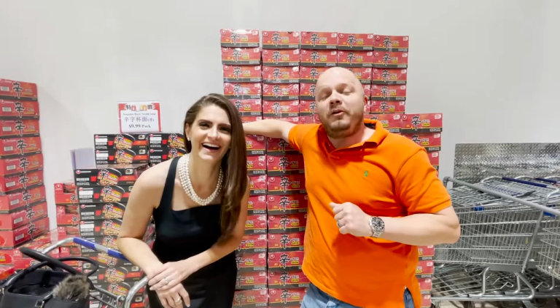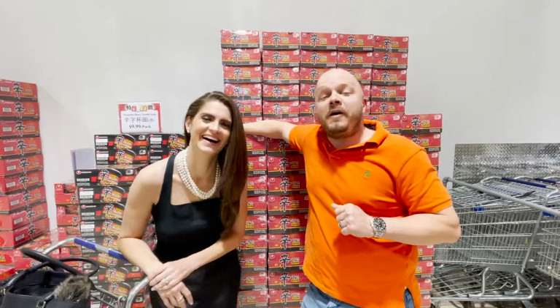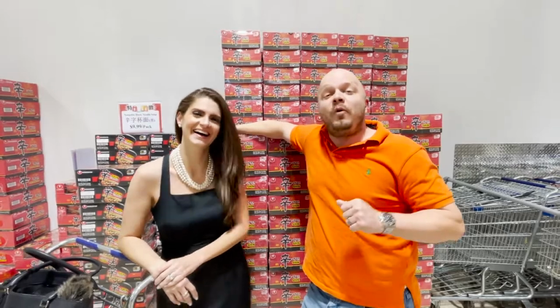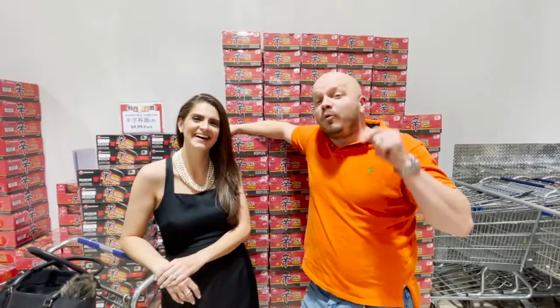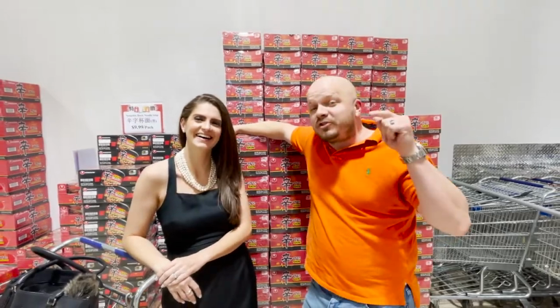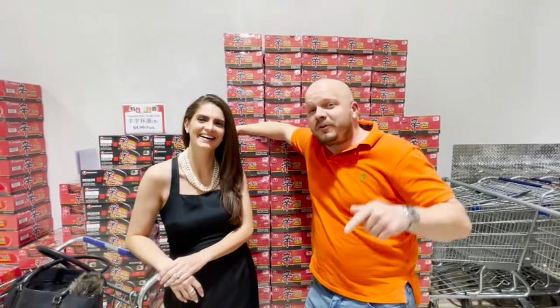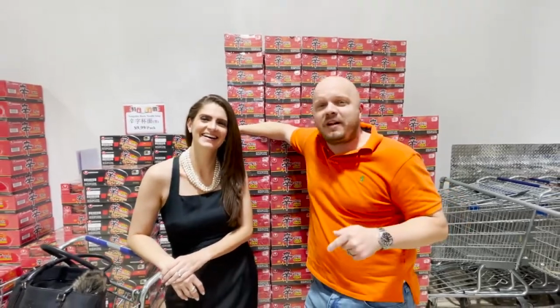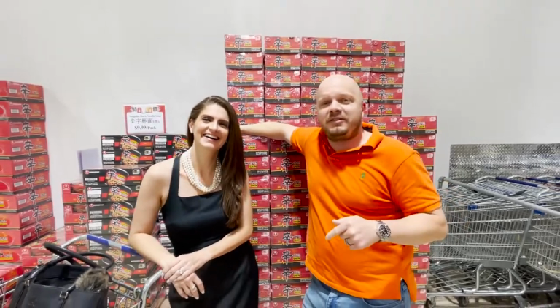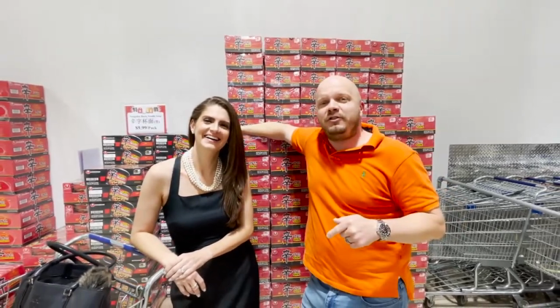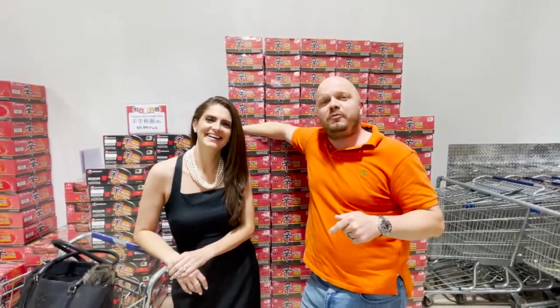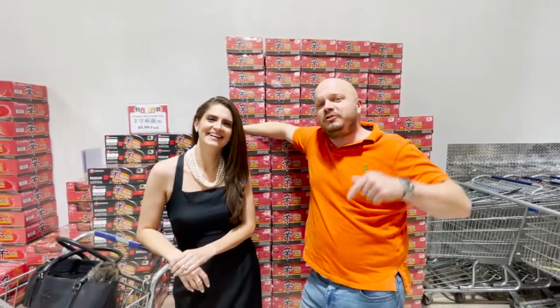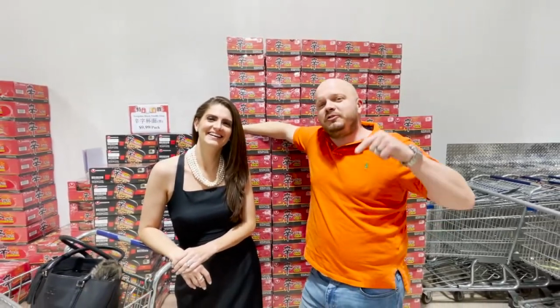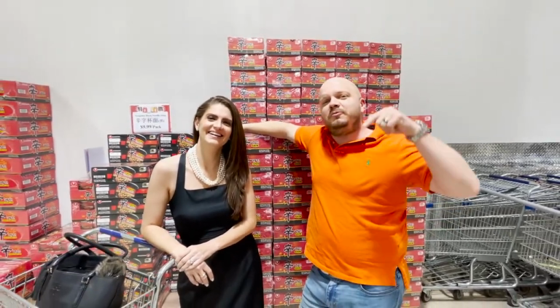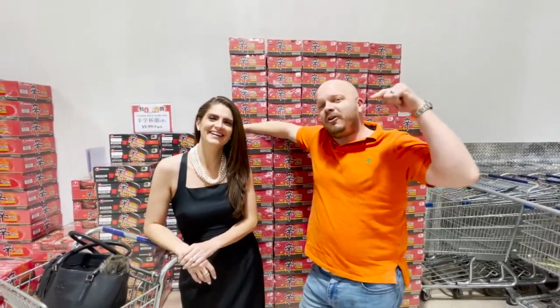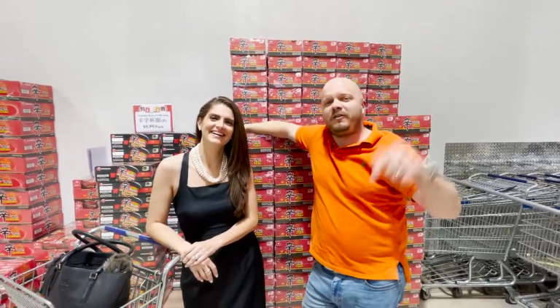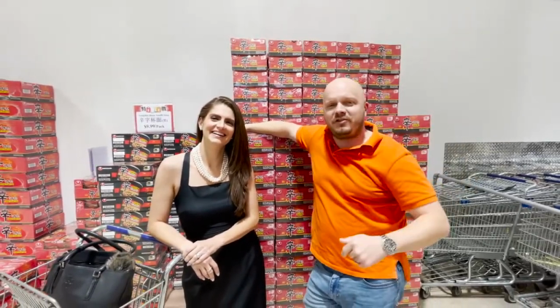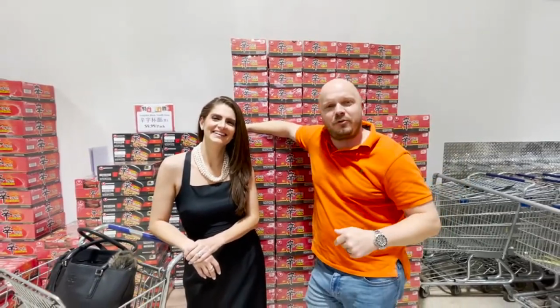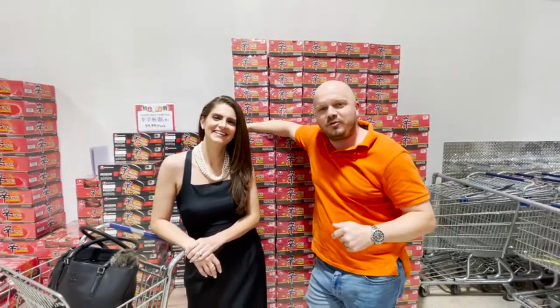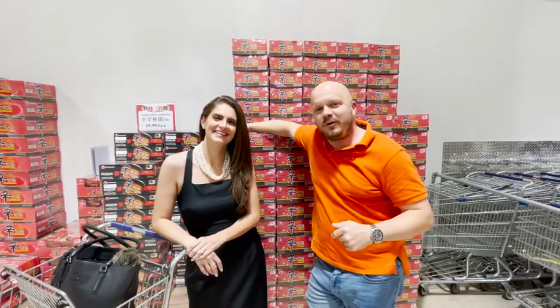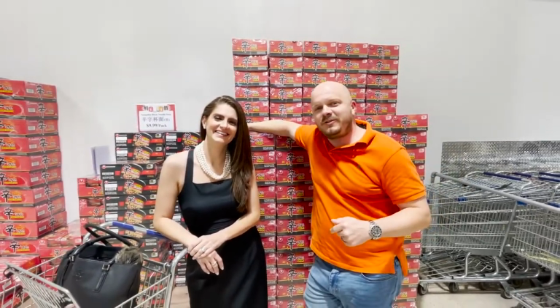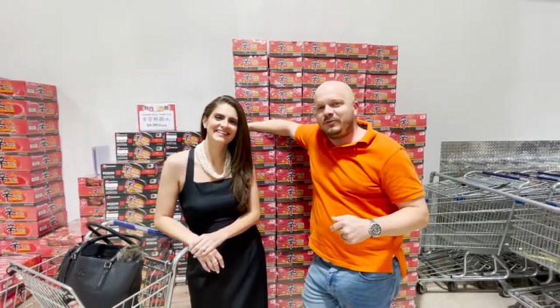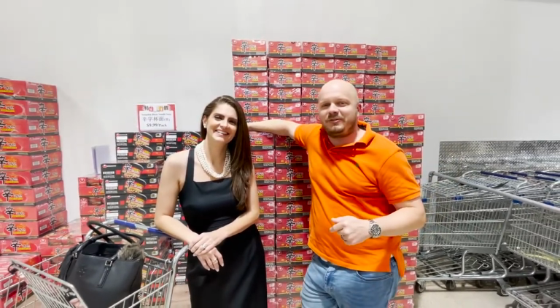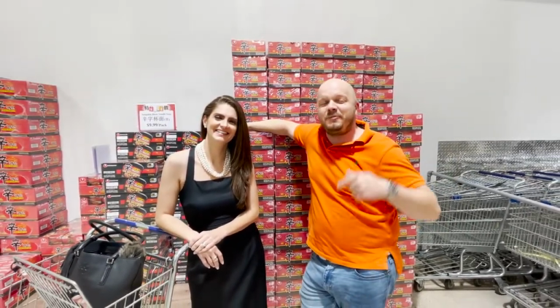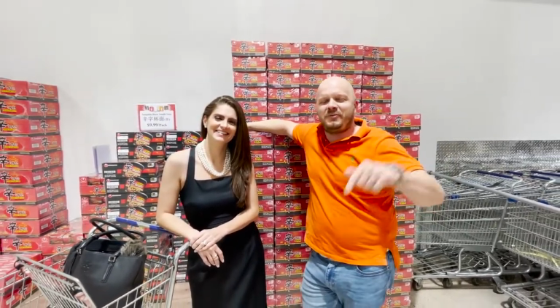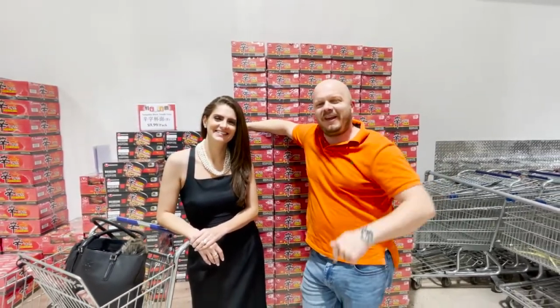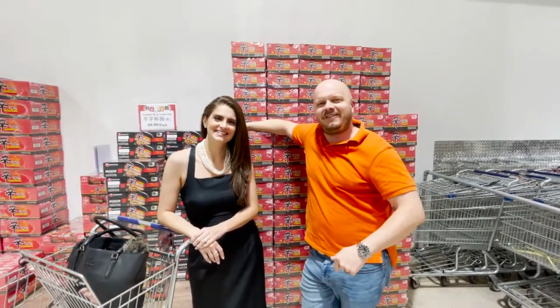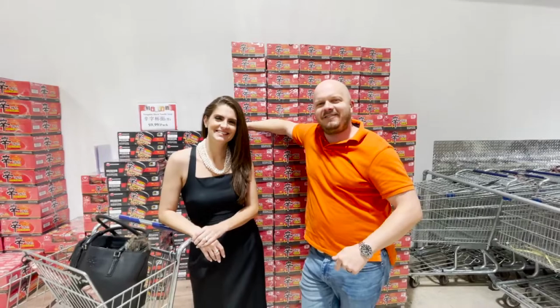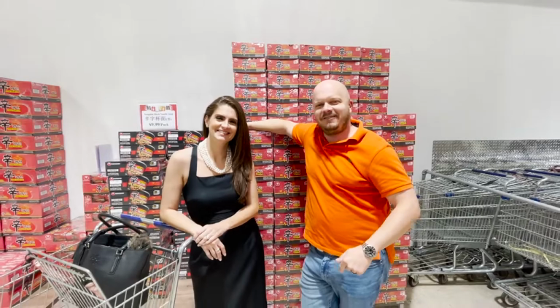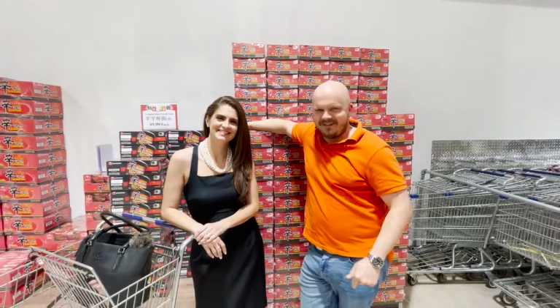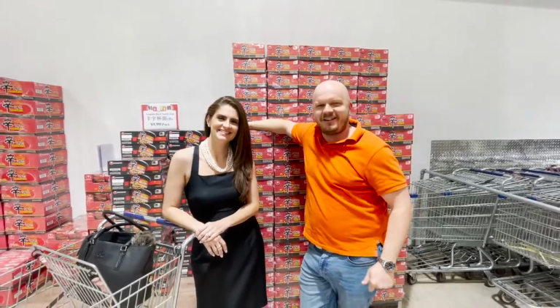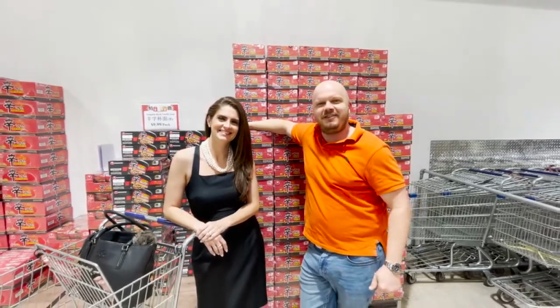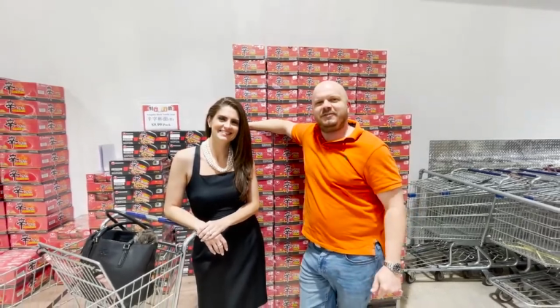But anyway, we're super excited about this video. We're going to show you all the Asian Grocery Markets in Houston, or as many as we can. Let's get into it.